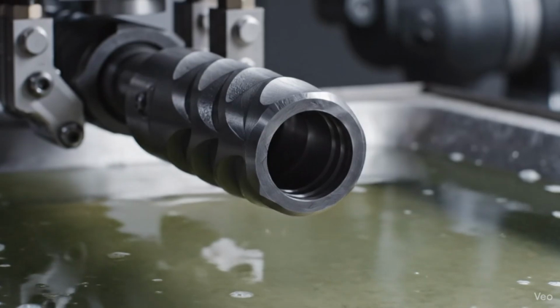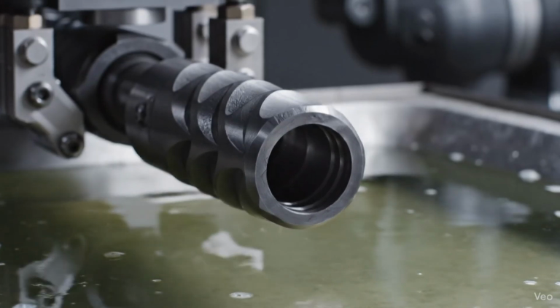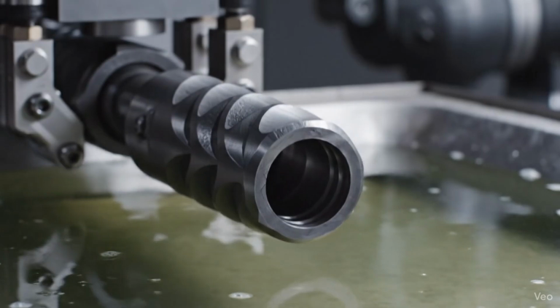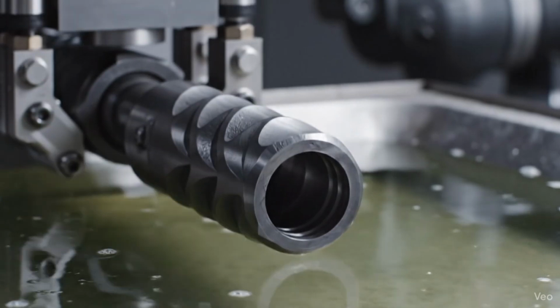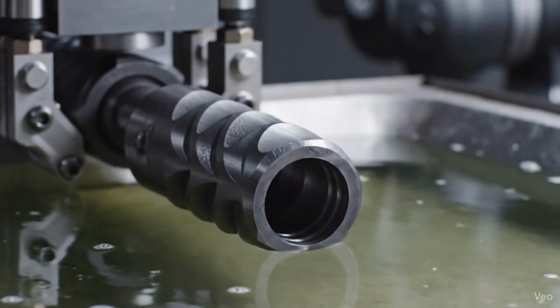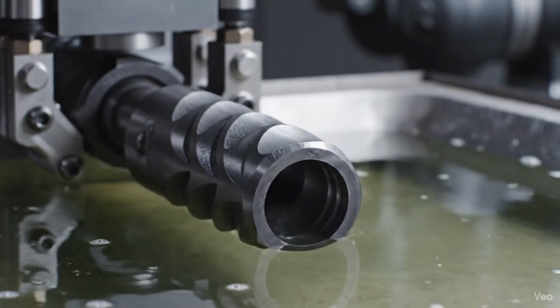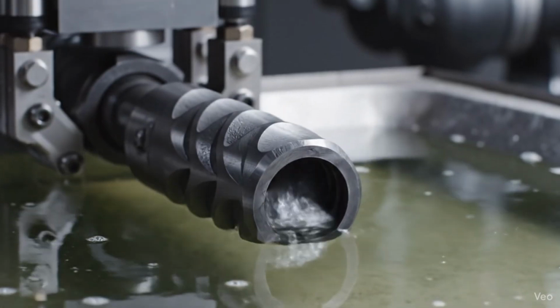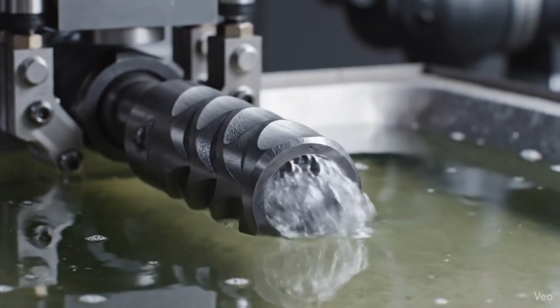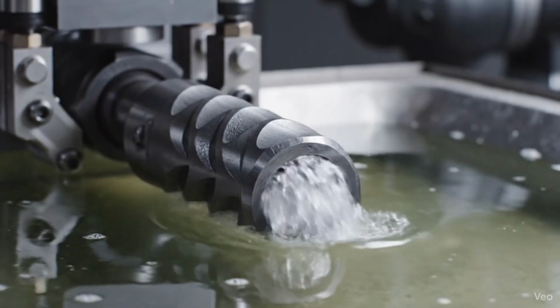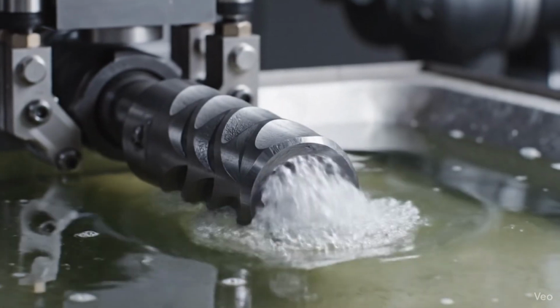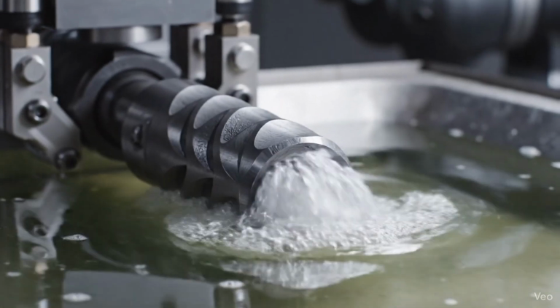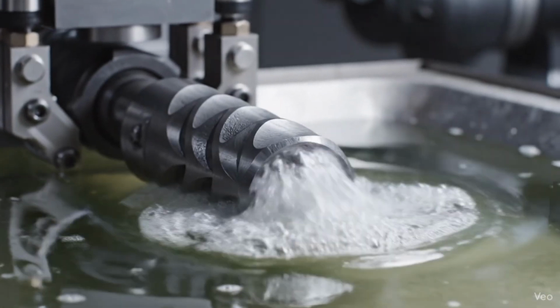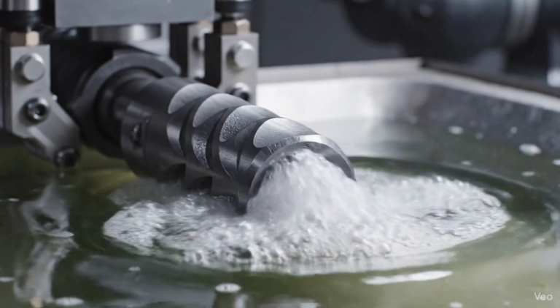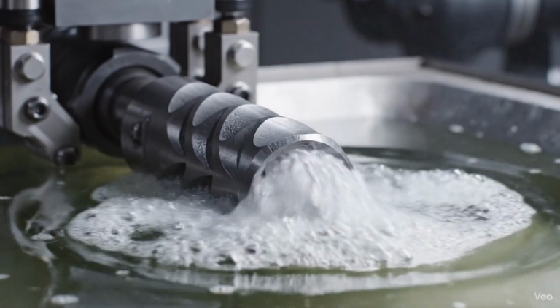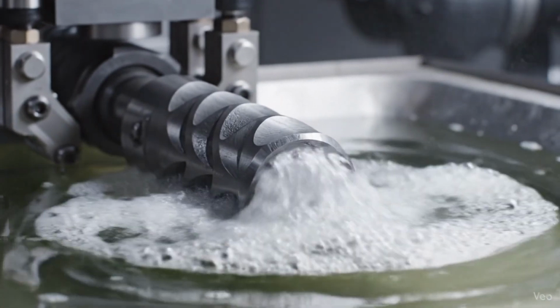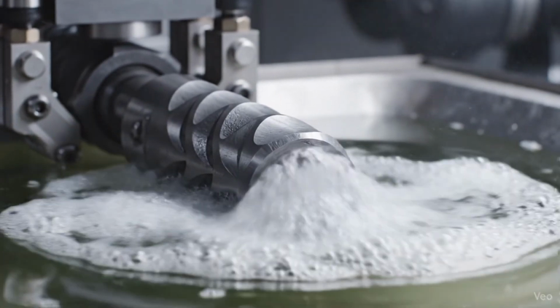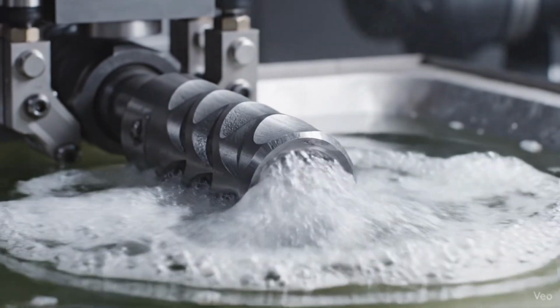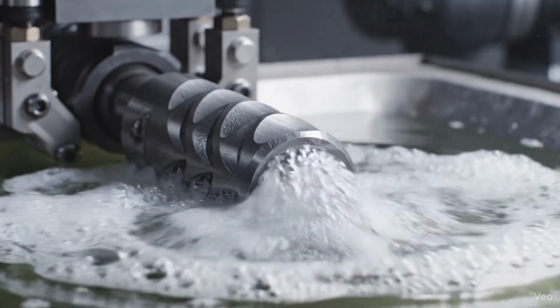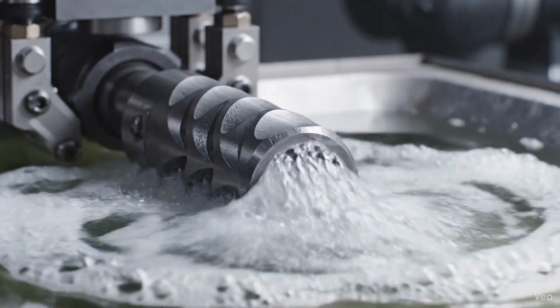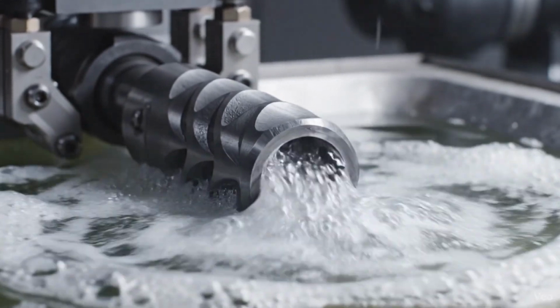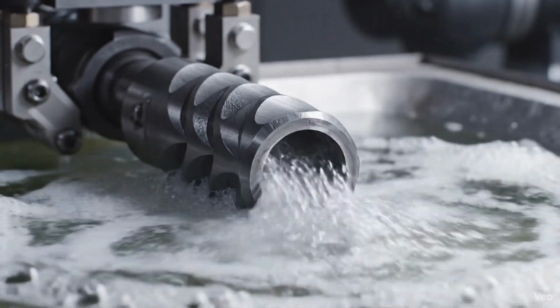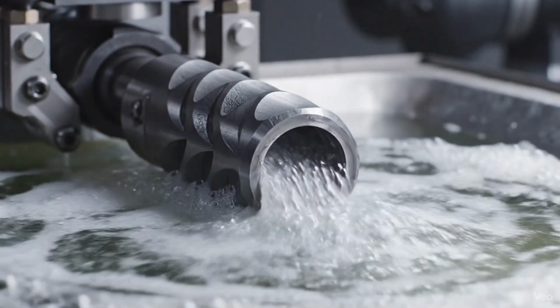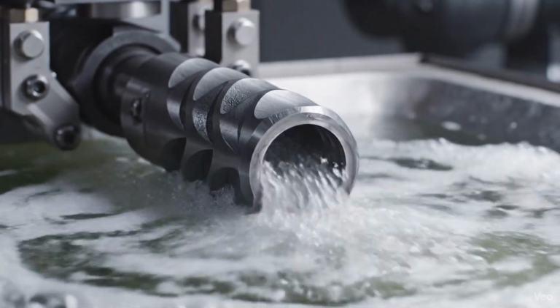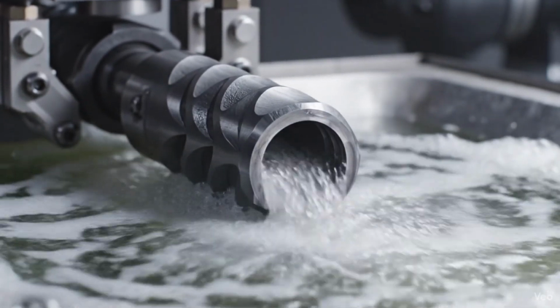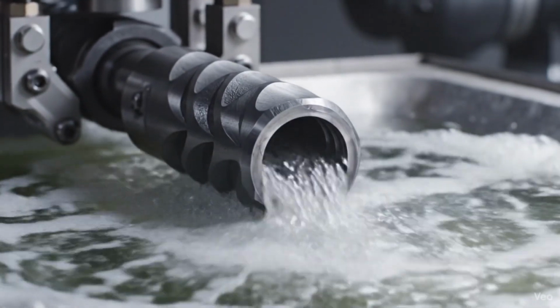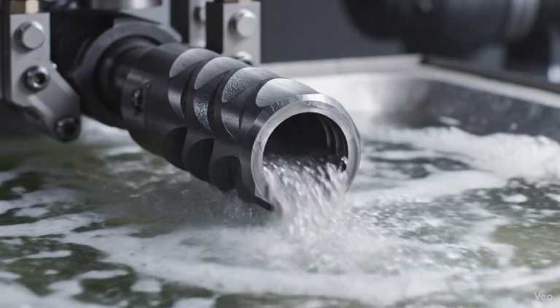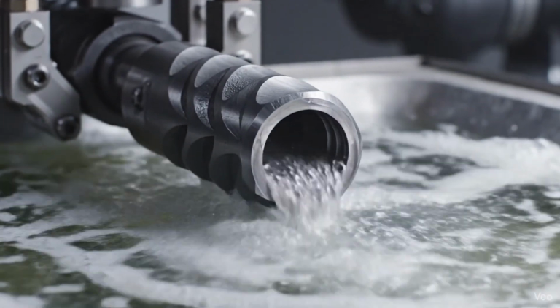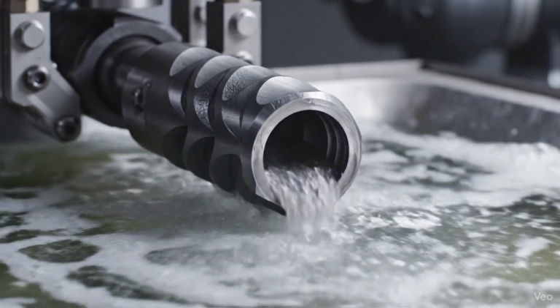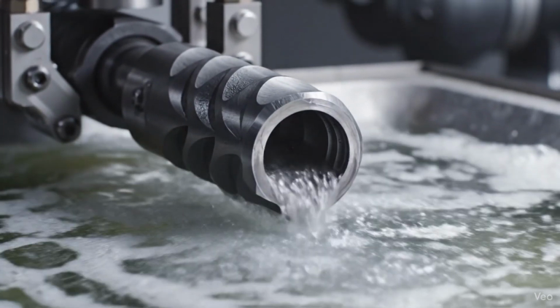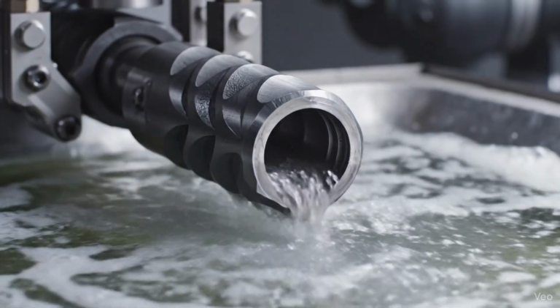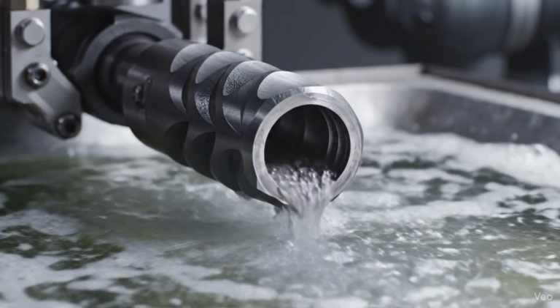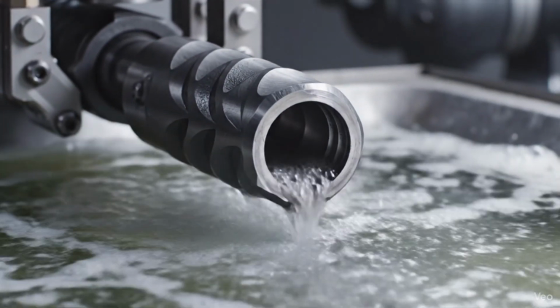Here, the cold hammer forged steel SCAR-H barrel undergoes electrochemical purification.